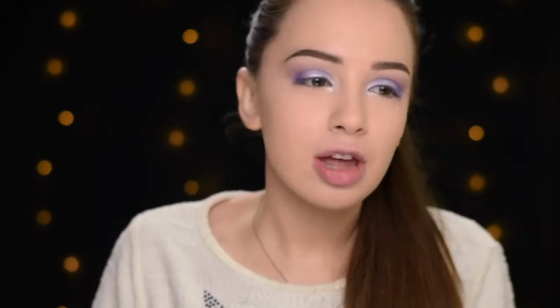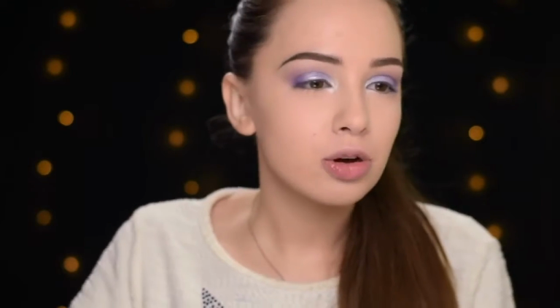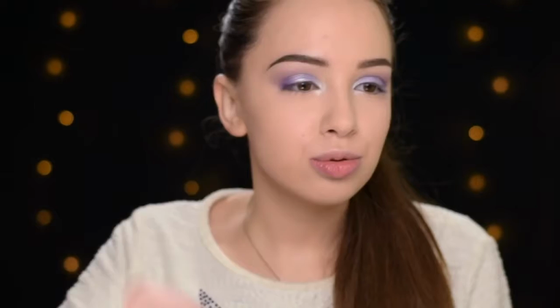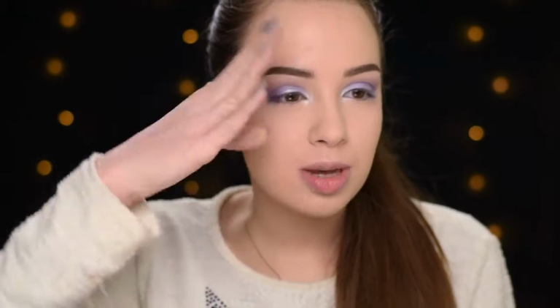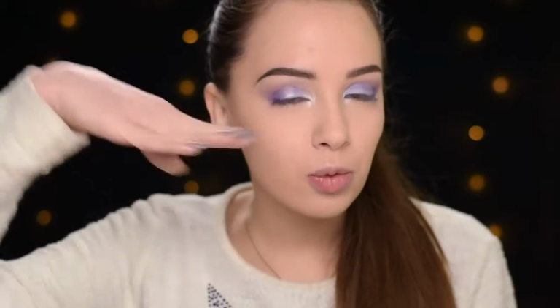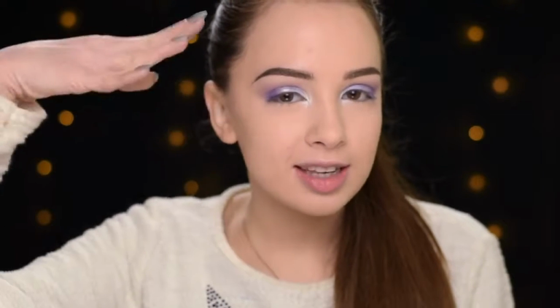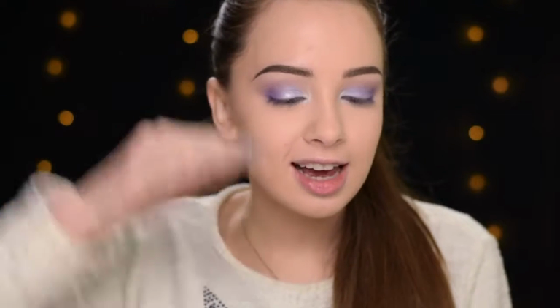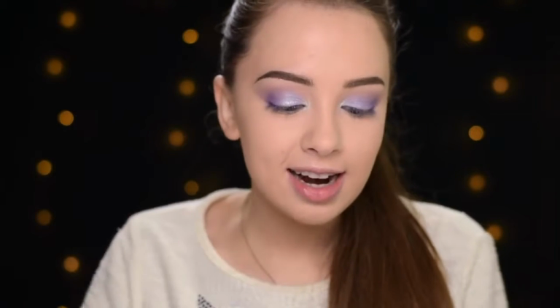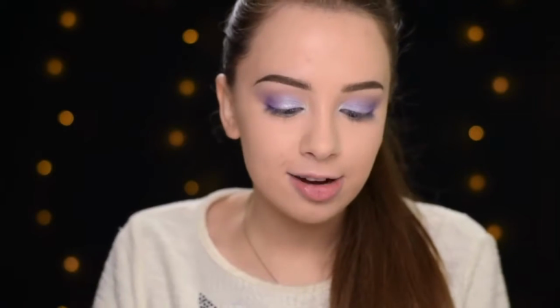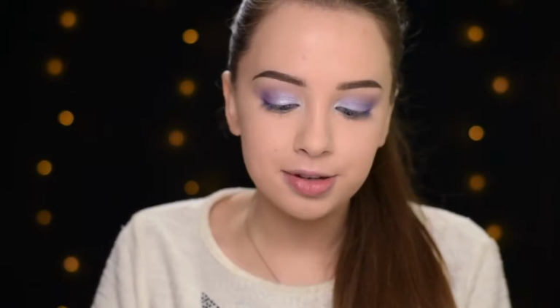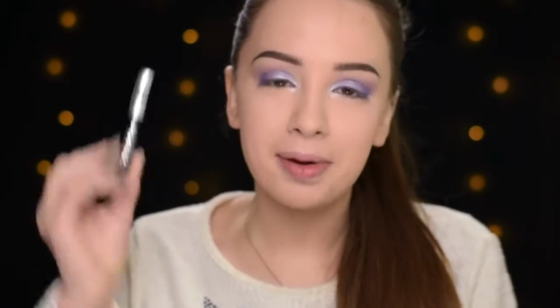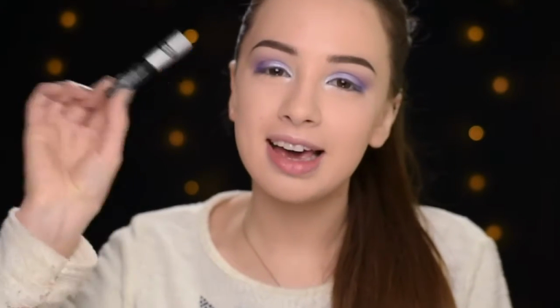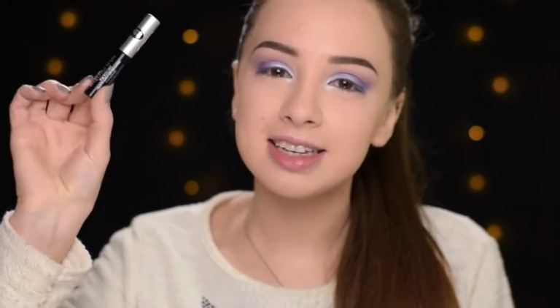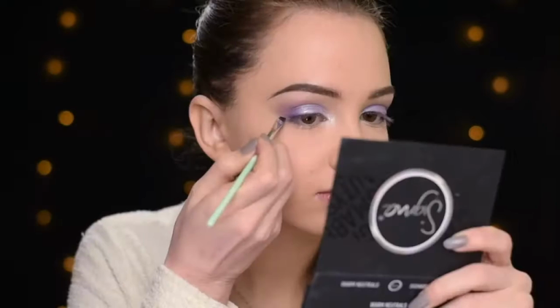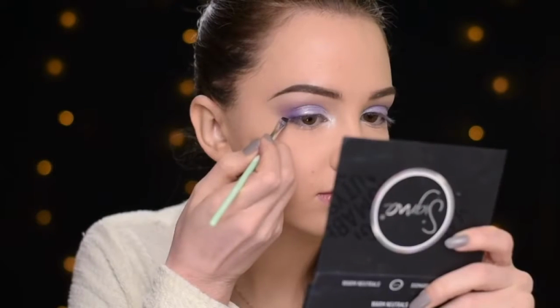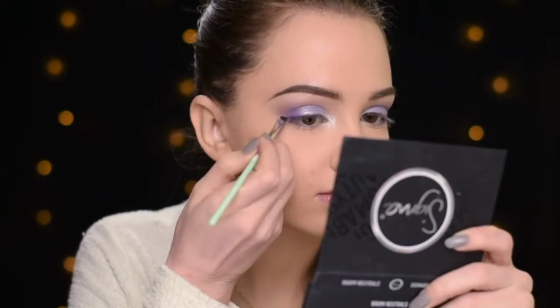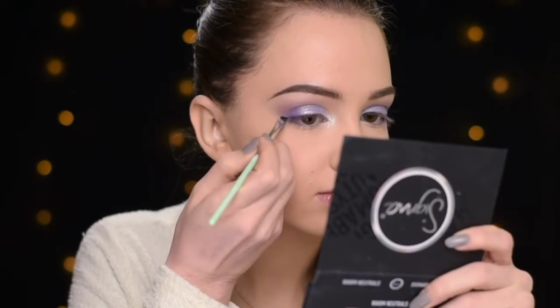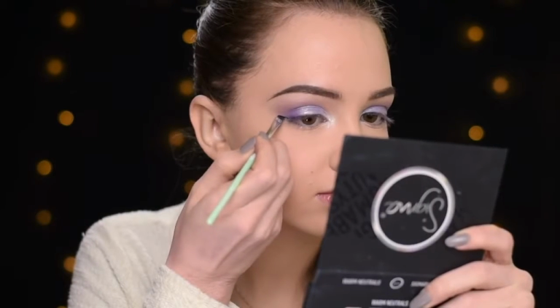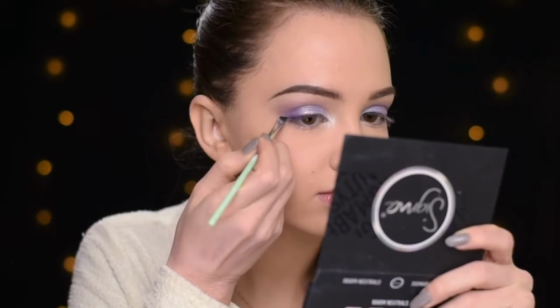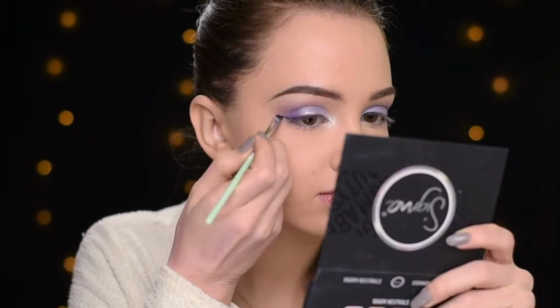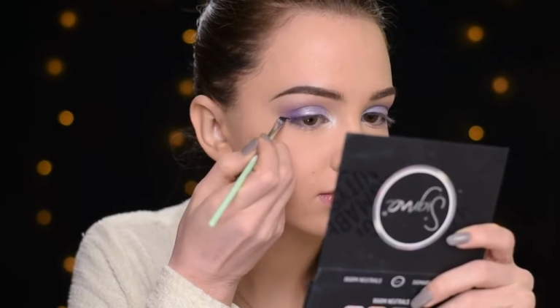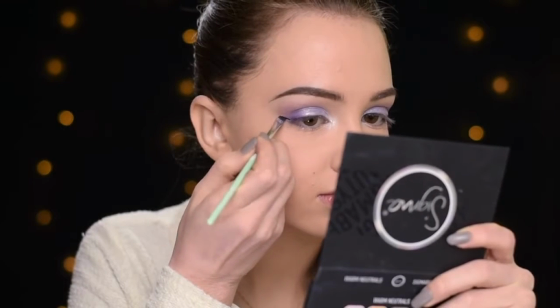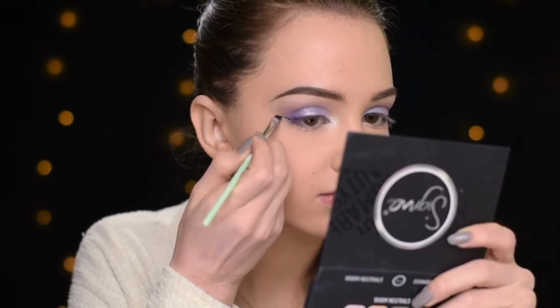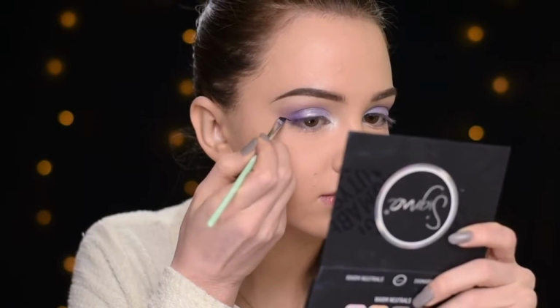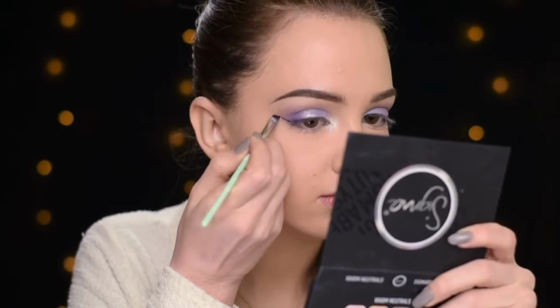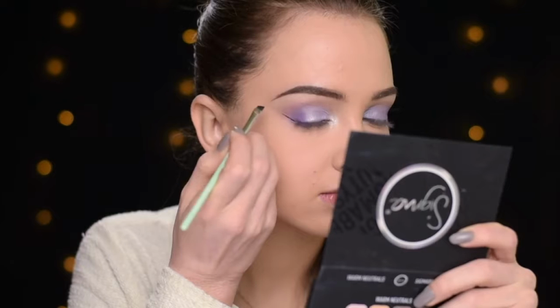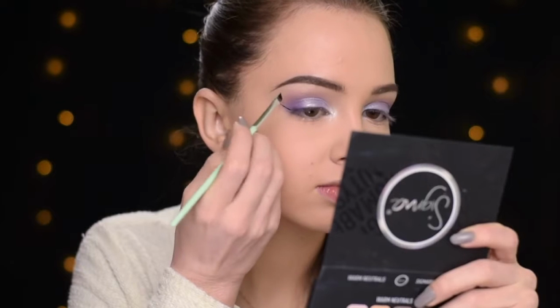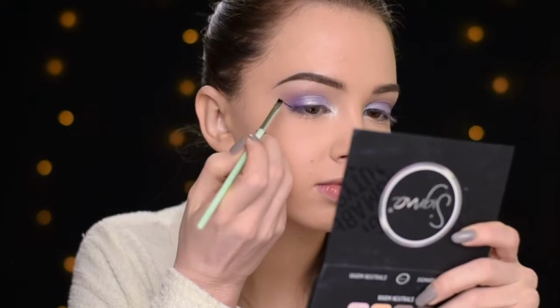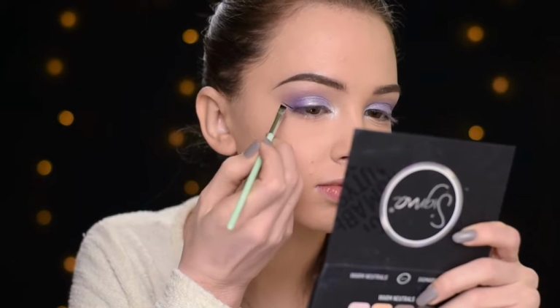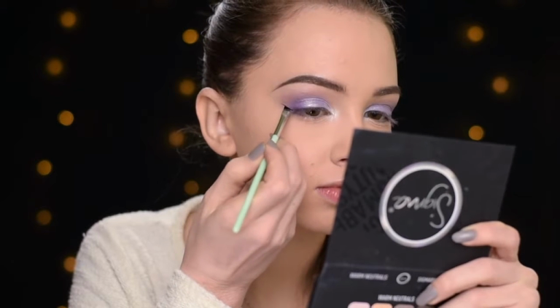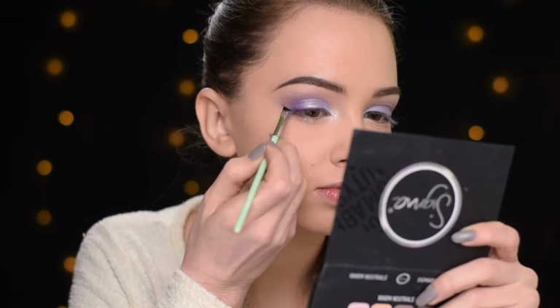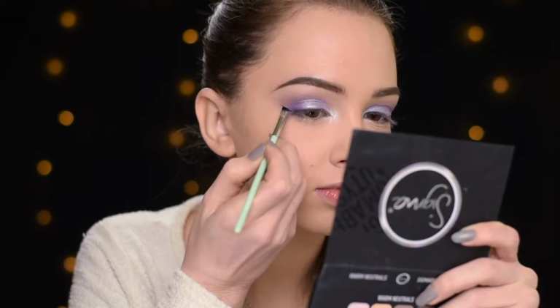Now I'm going to do some winged liner. I'll be using my Essence Liquid Ink Eyeliner, applying it with the Essence Precised Eyeliner Brush.